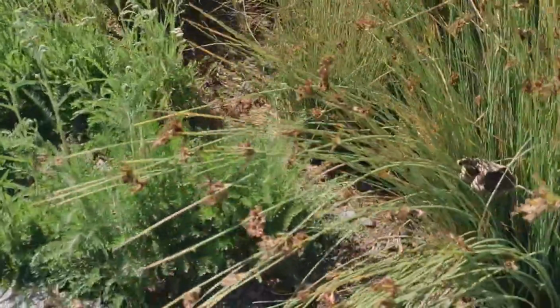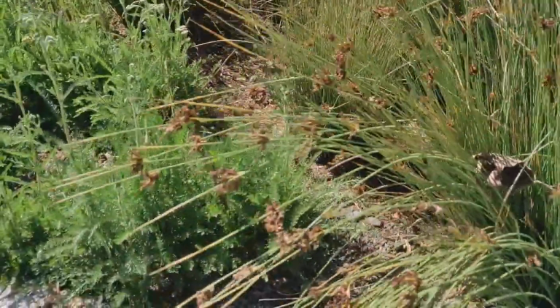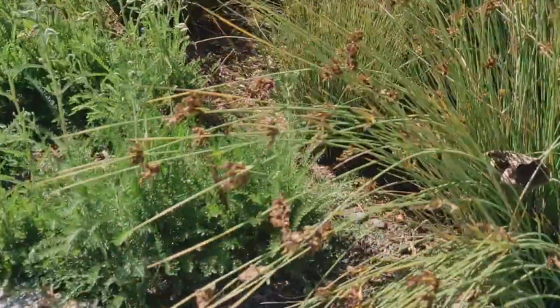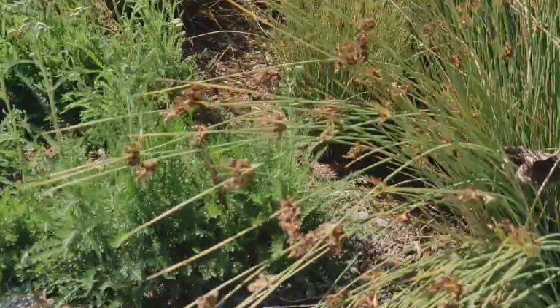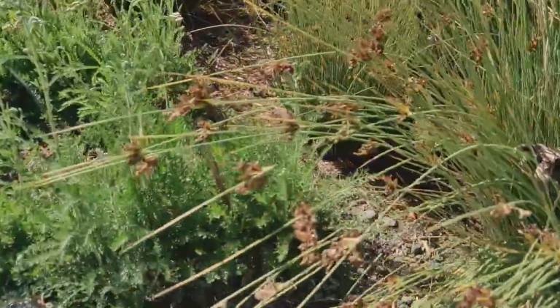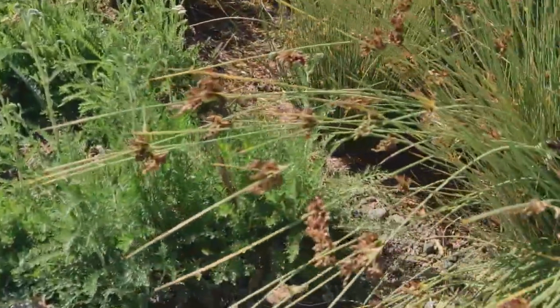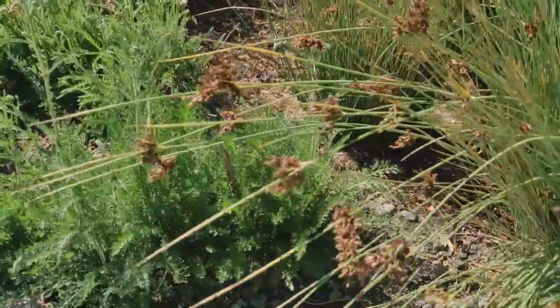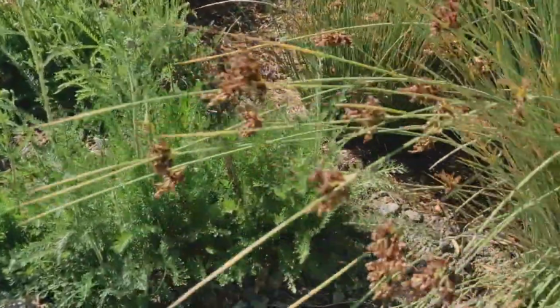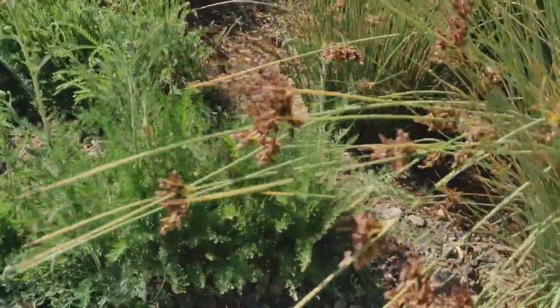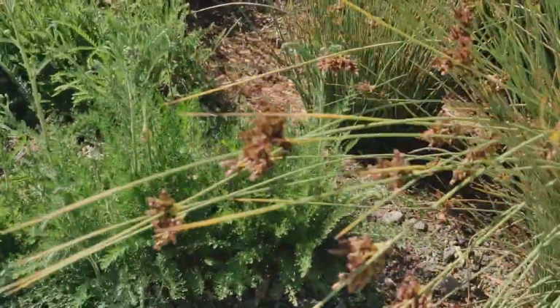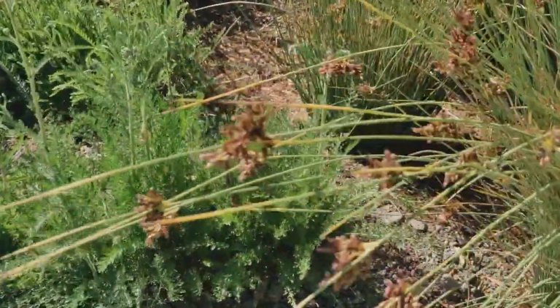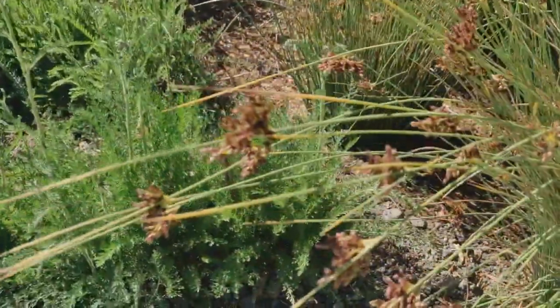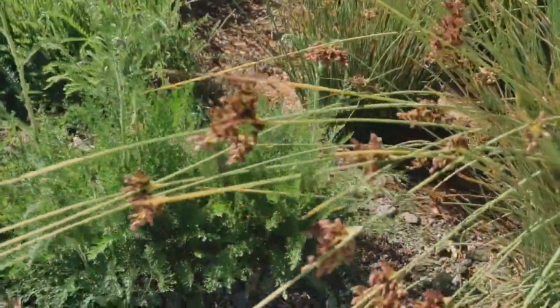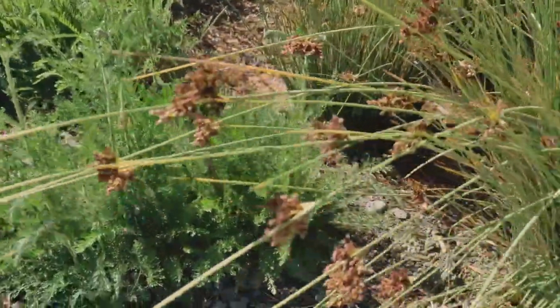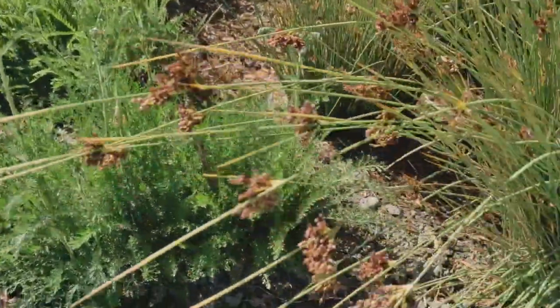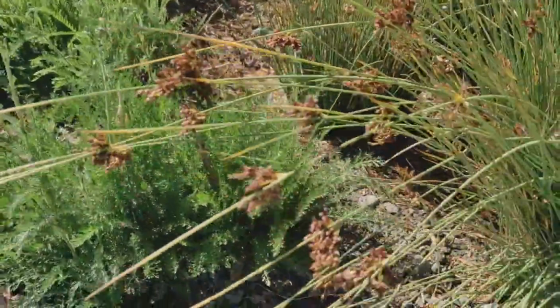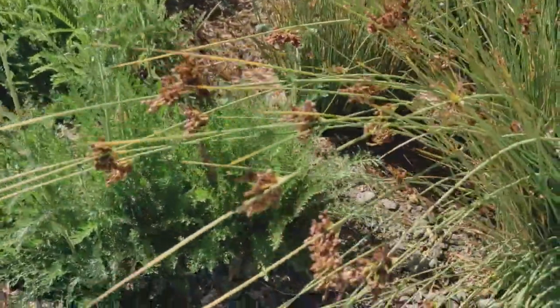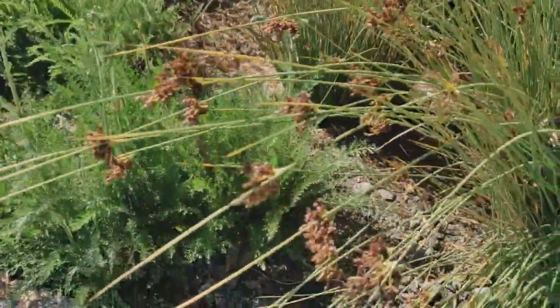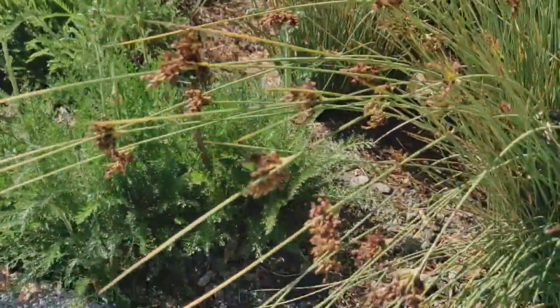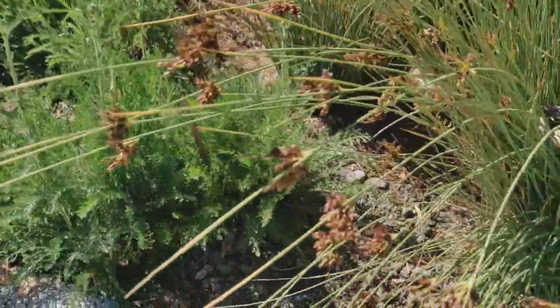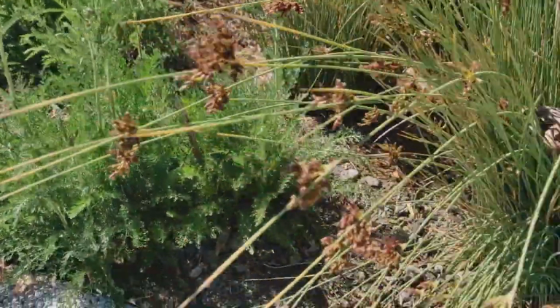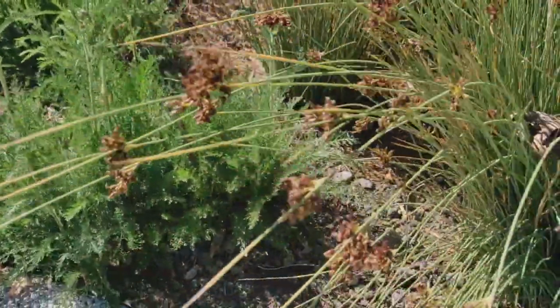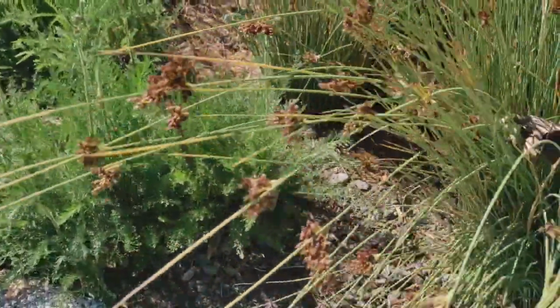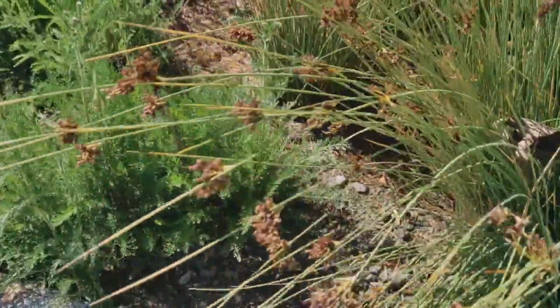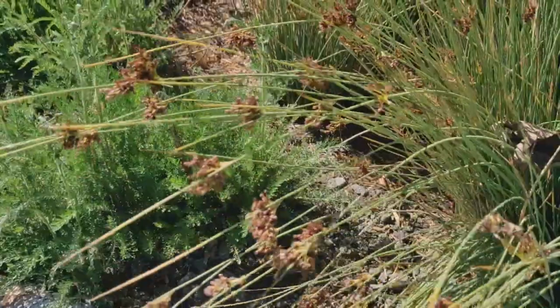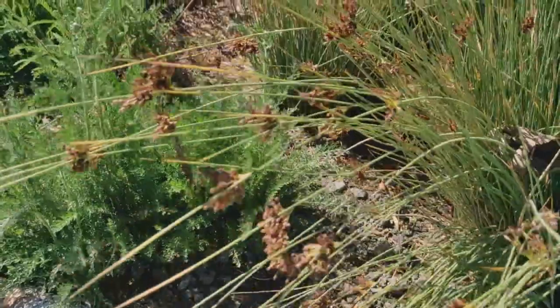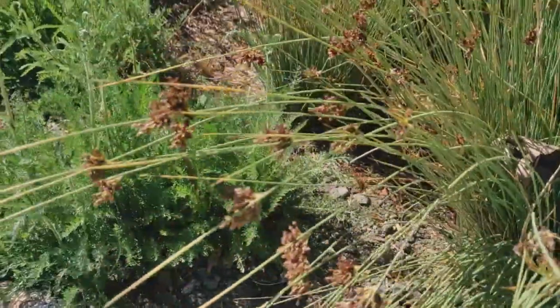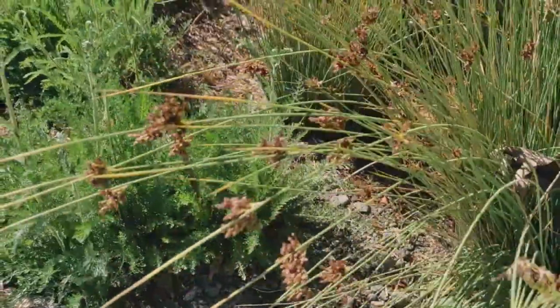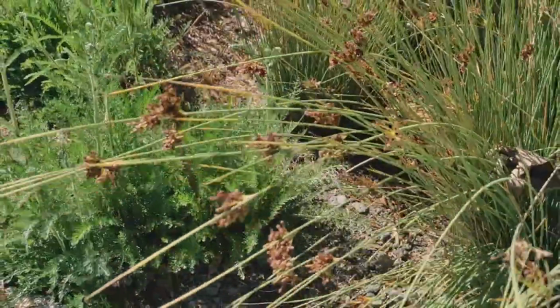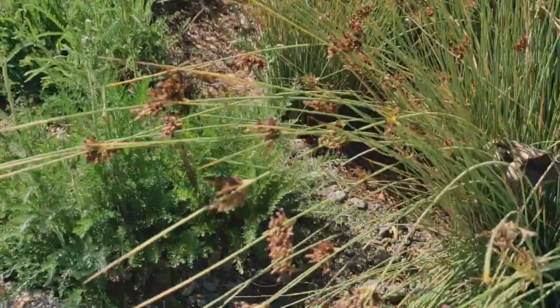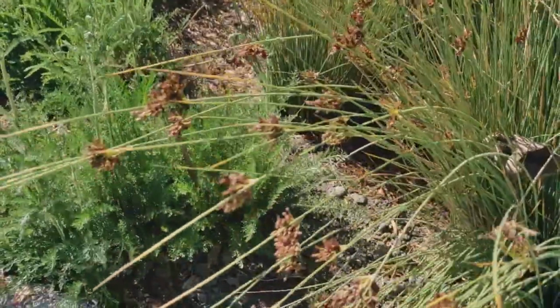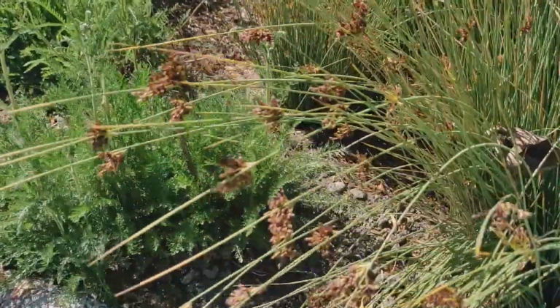Look at these grasses. Look how they stir in the breeze. Are those brown parts flowers?